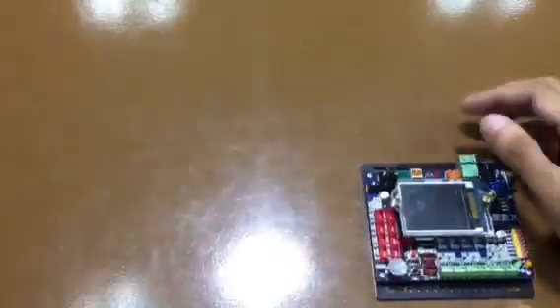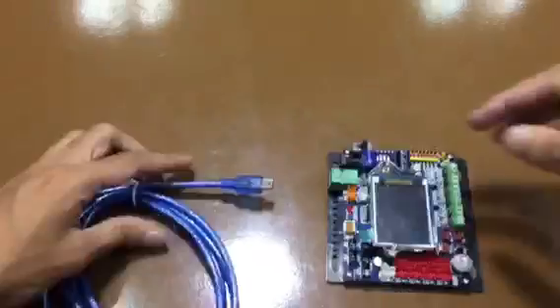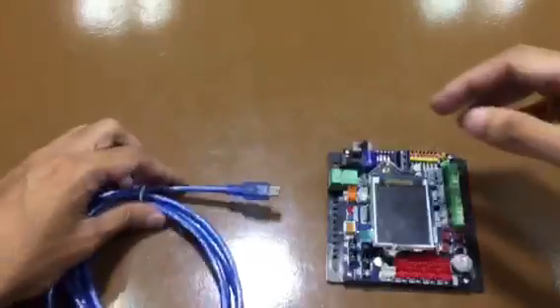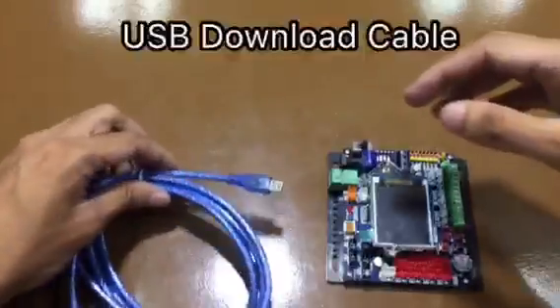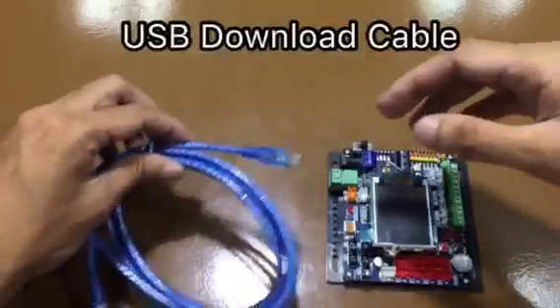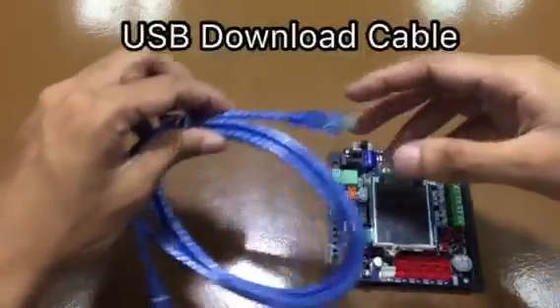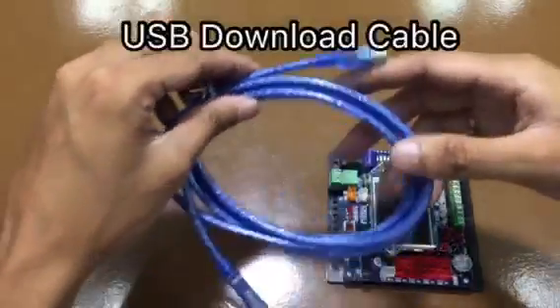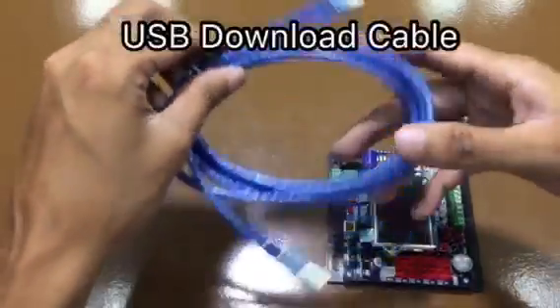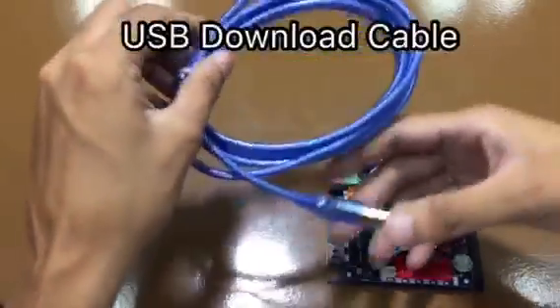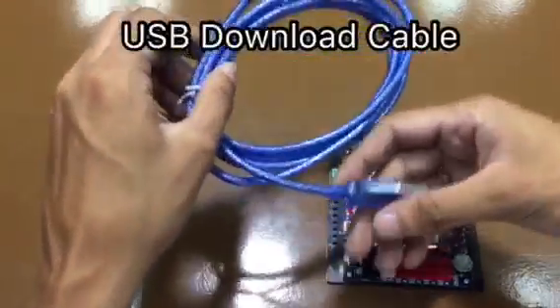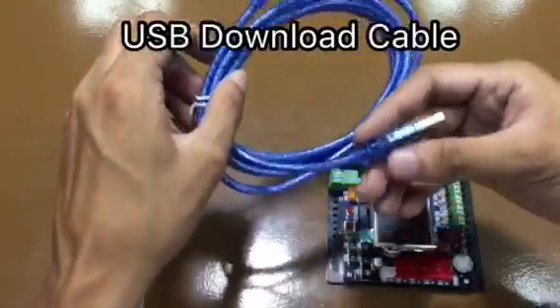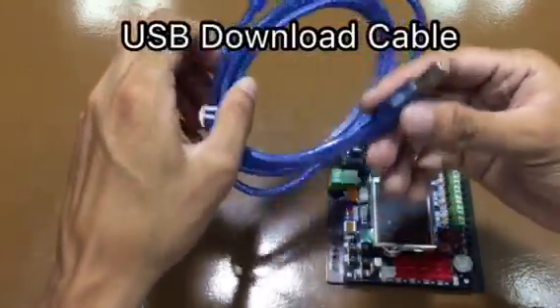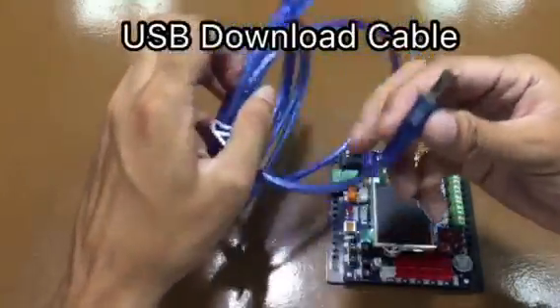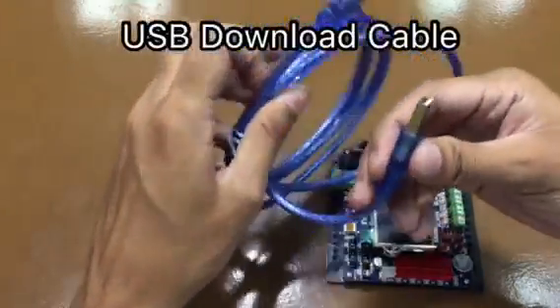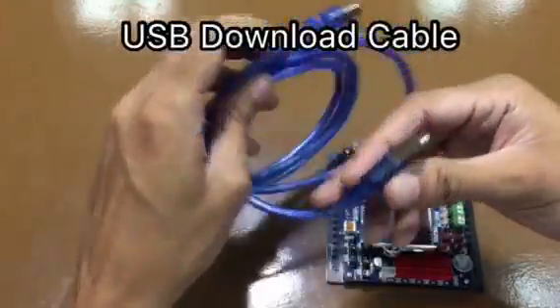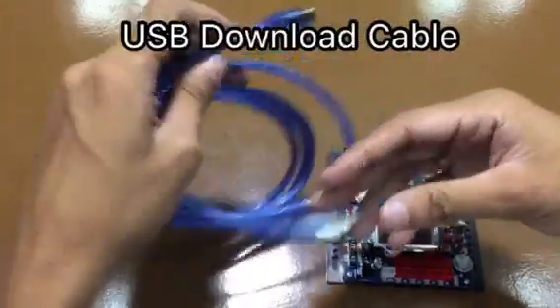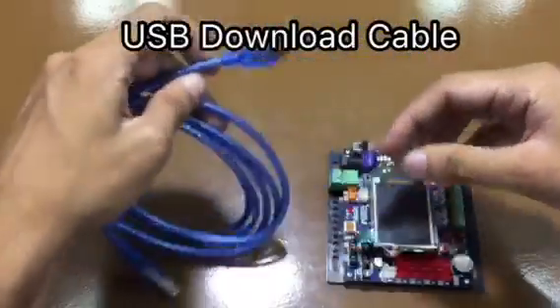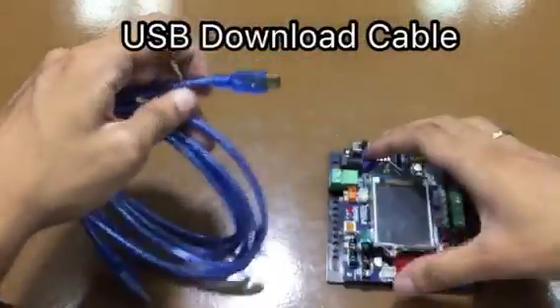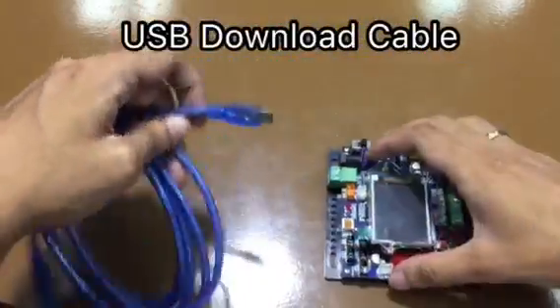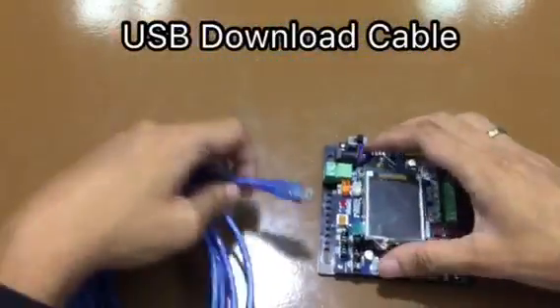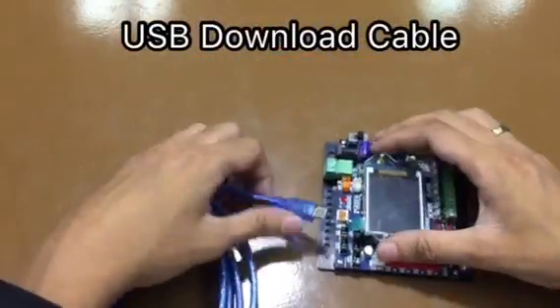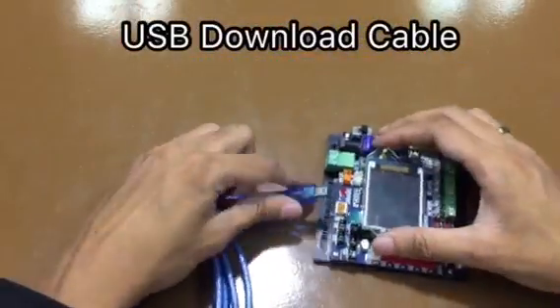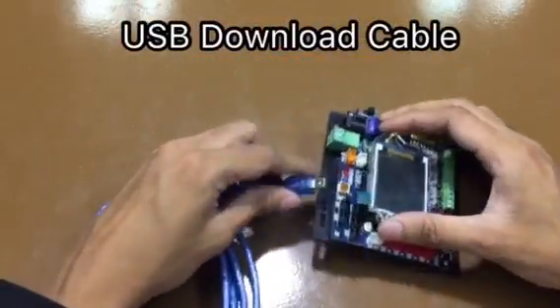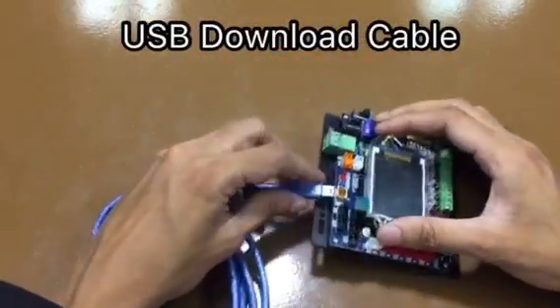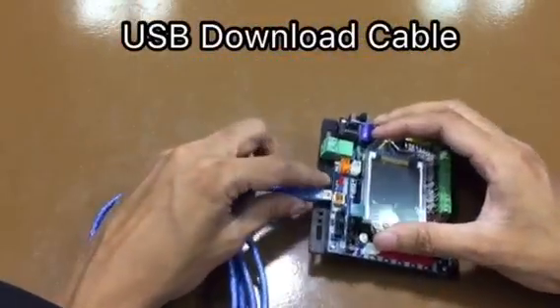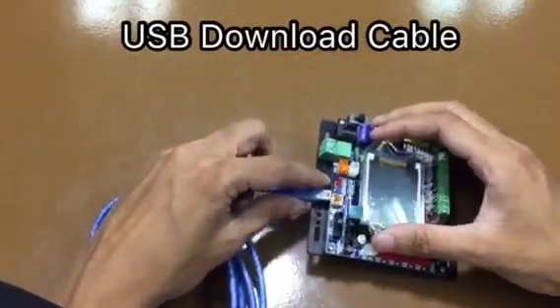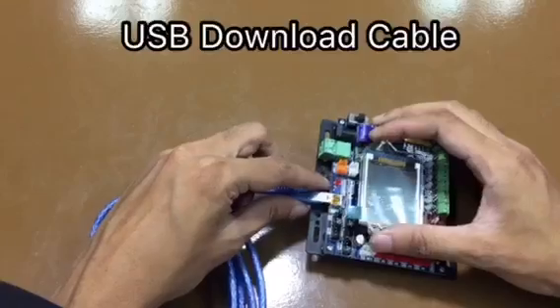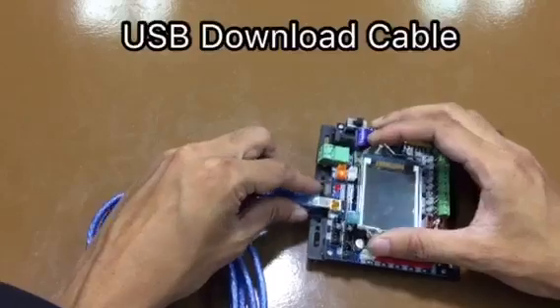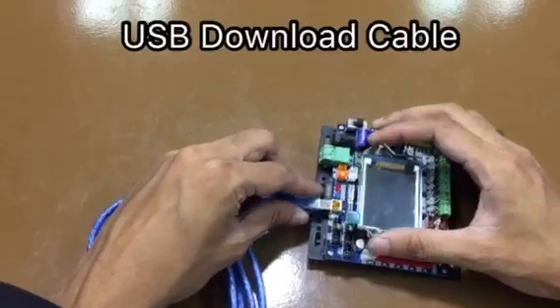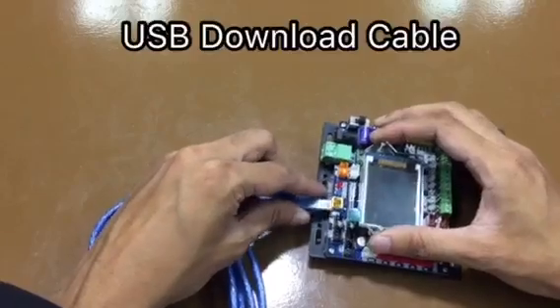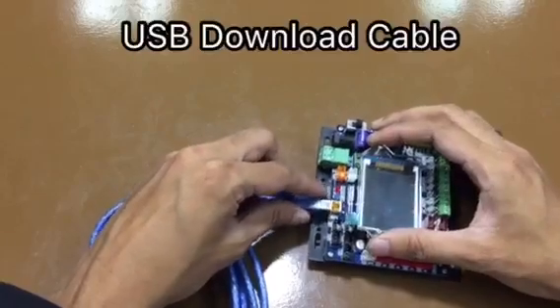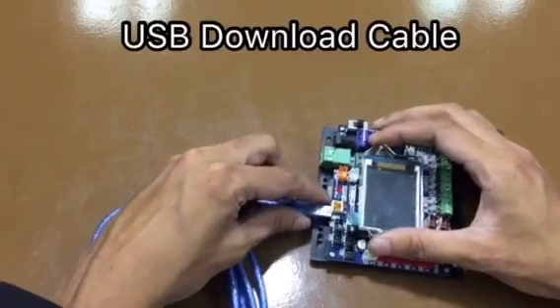Next is the USB download cable. This cable is used to connect our robot to the computer.